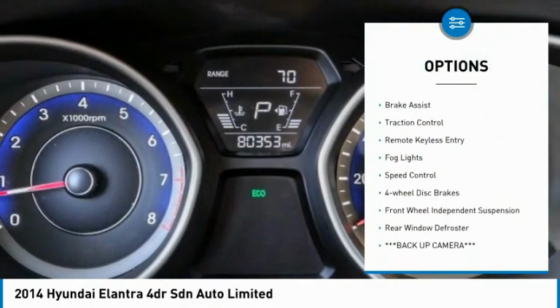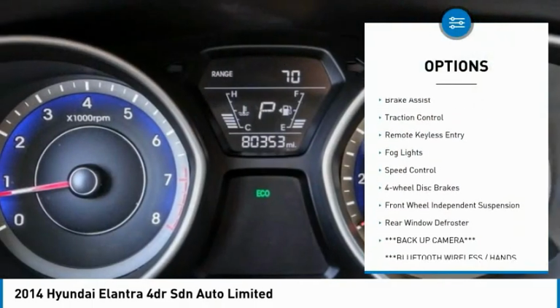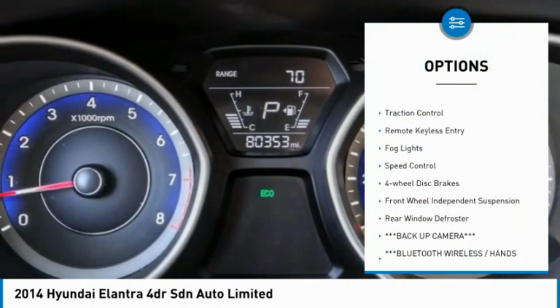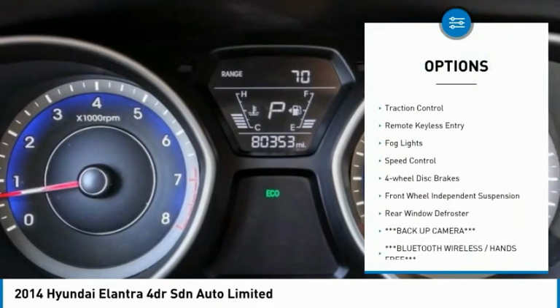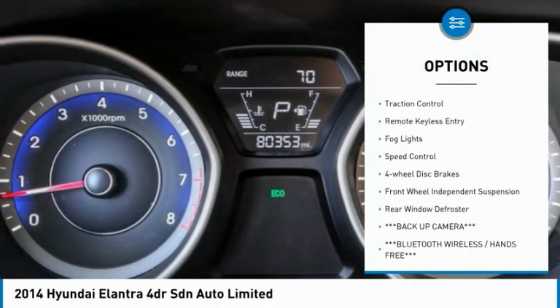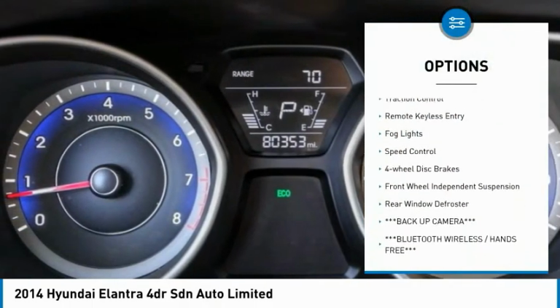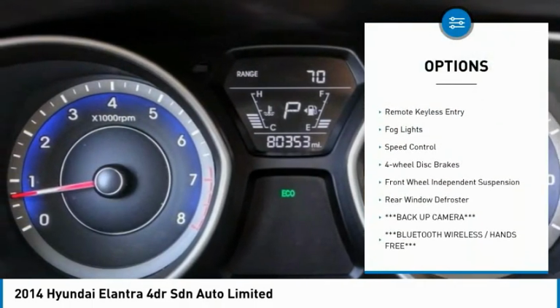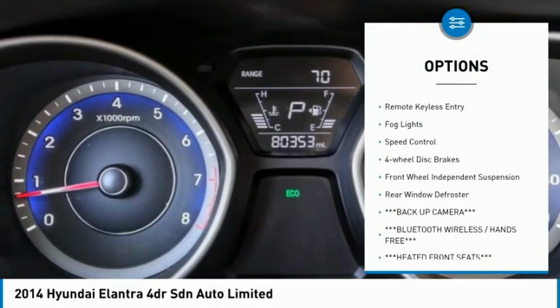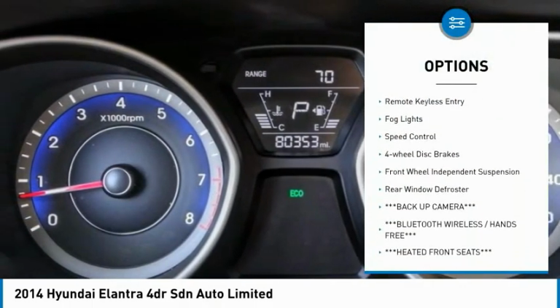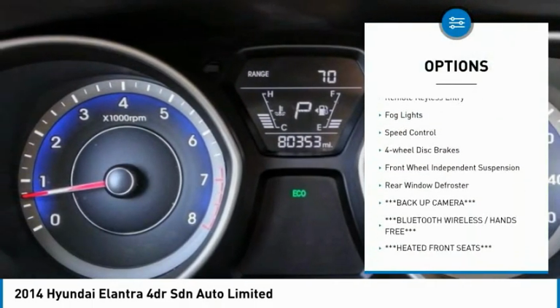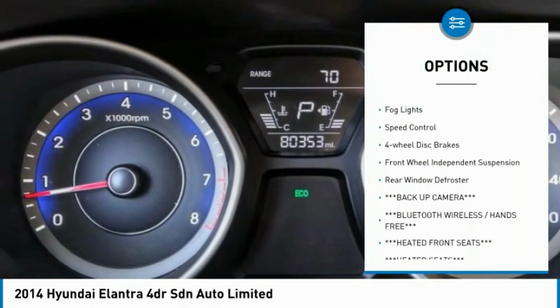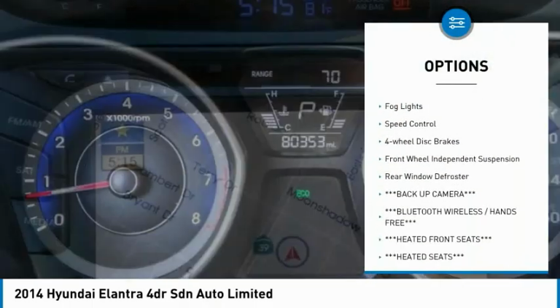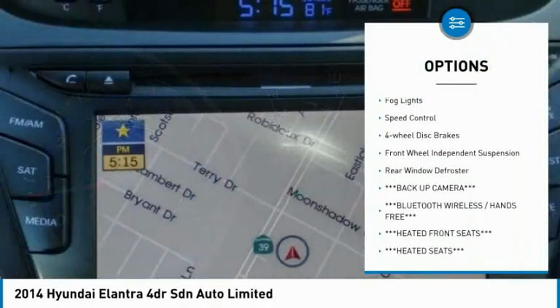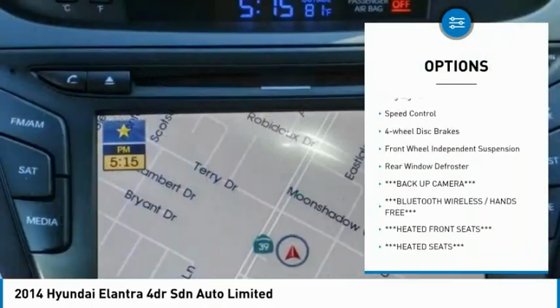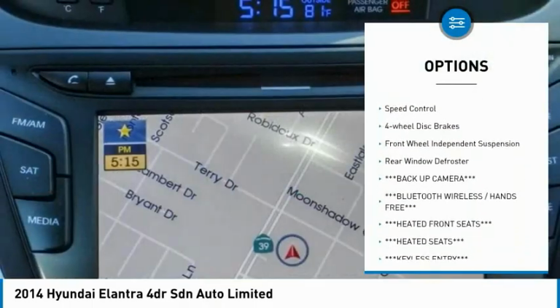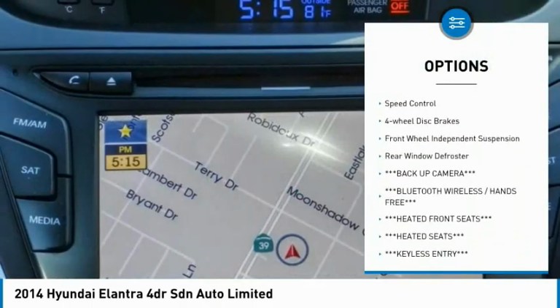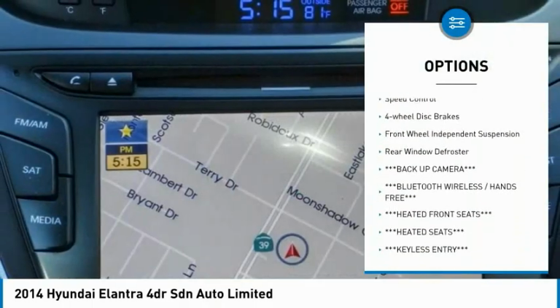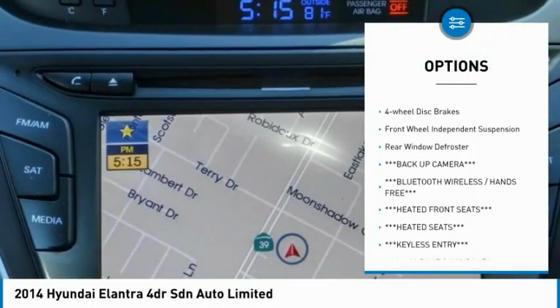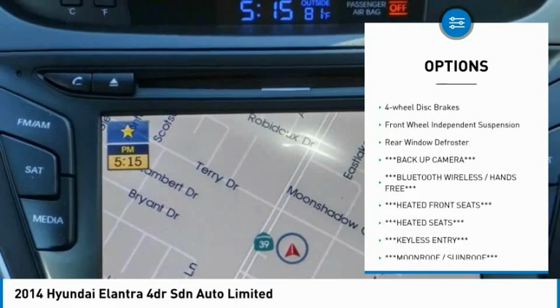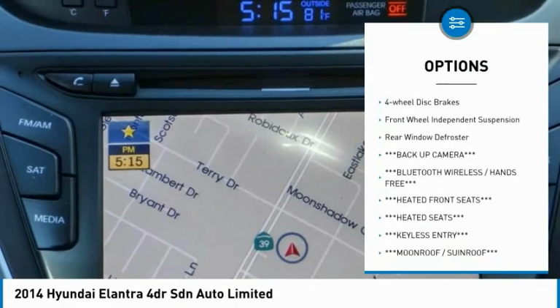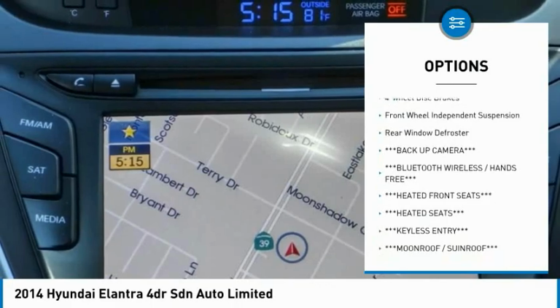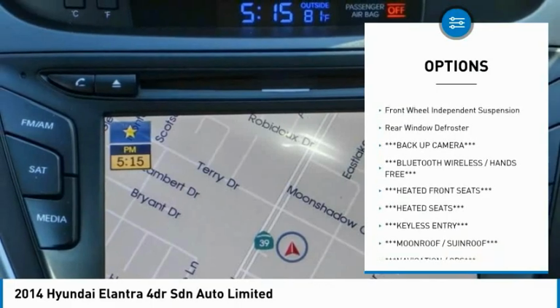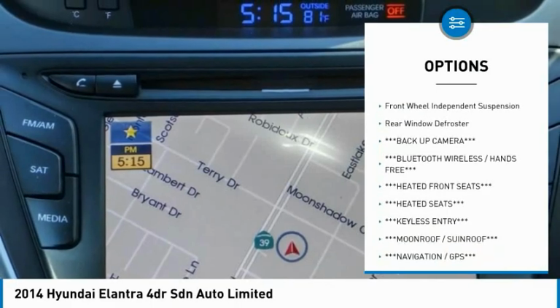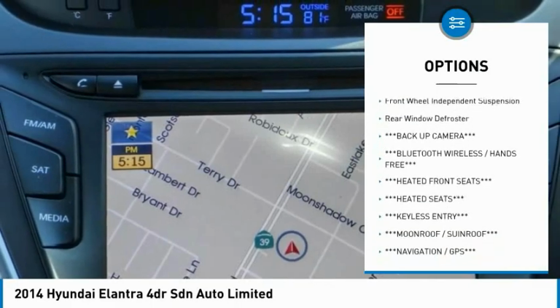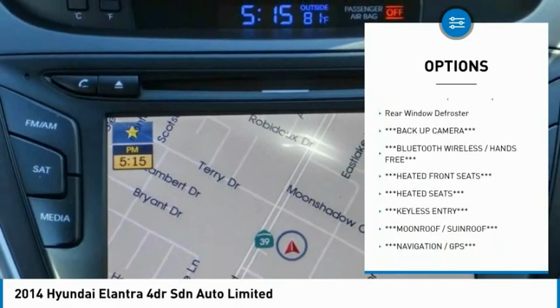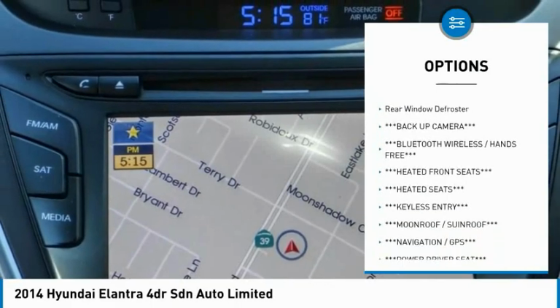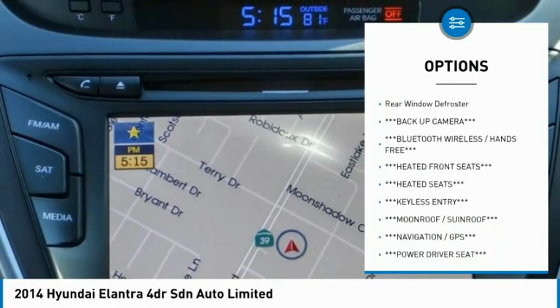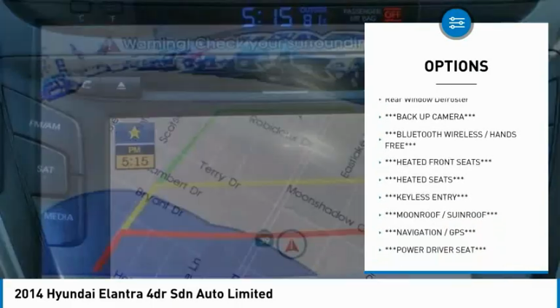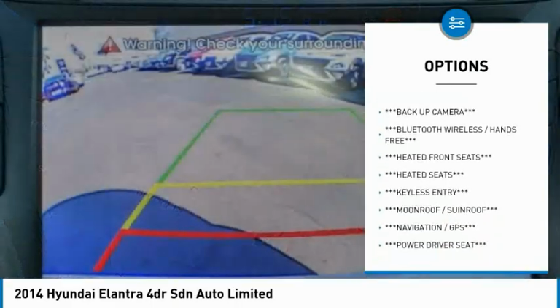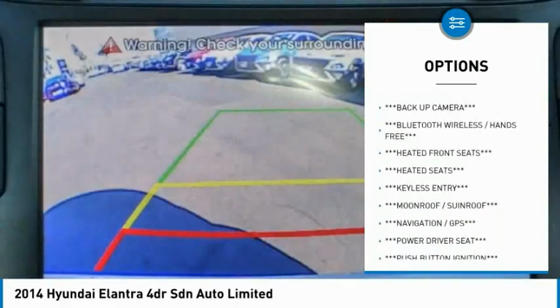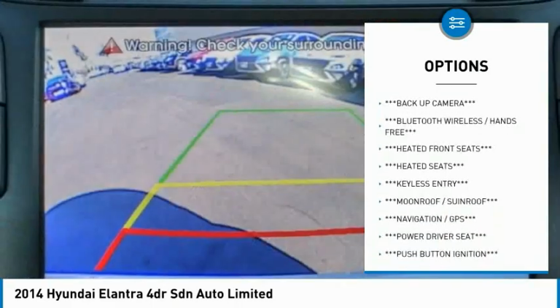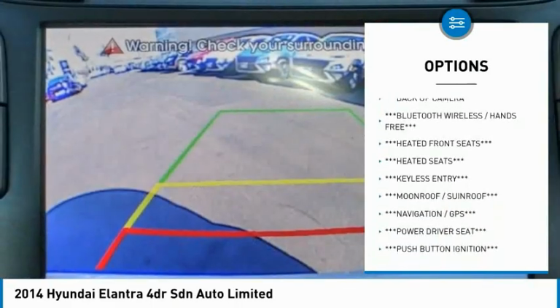alloy wheels, brake assist, traction control, remote keyless entry, fog lights,